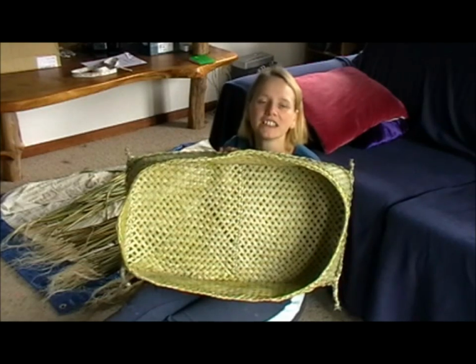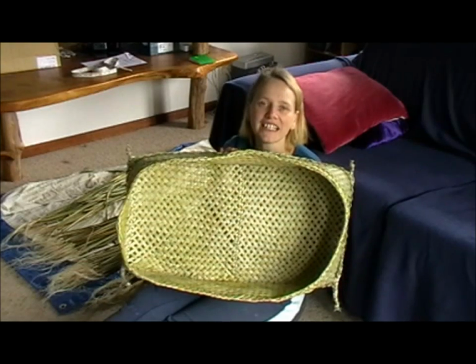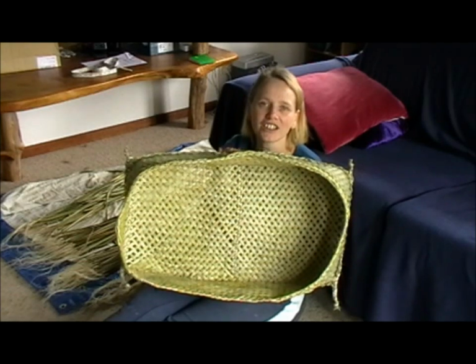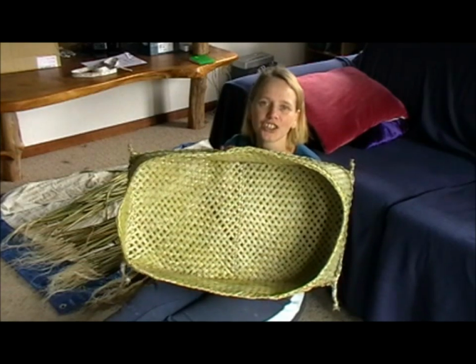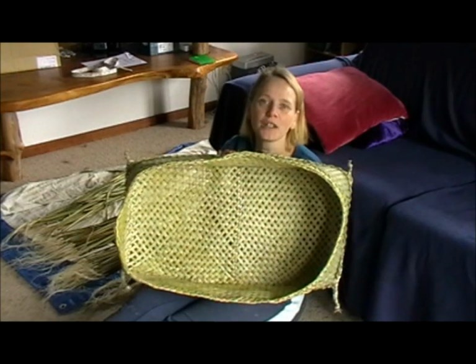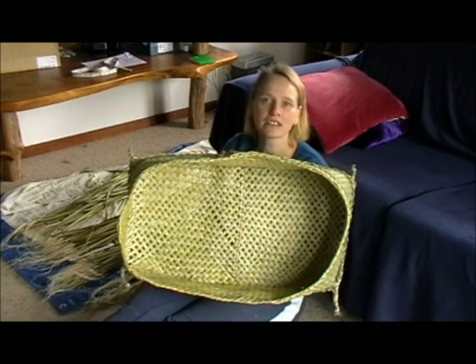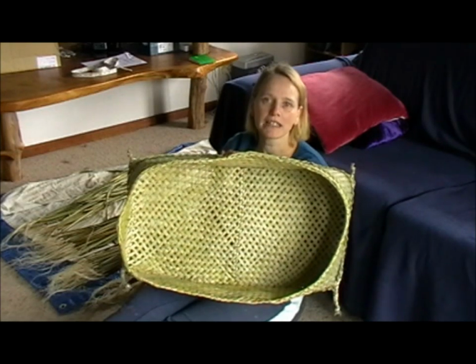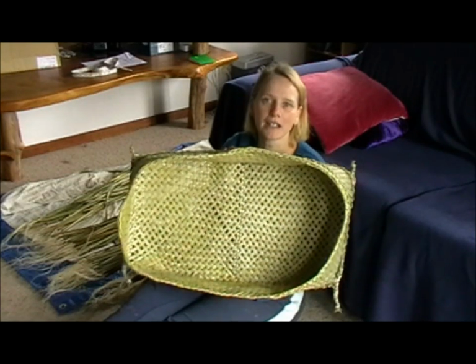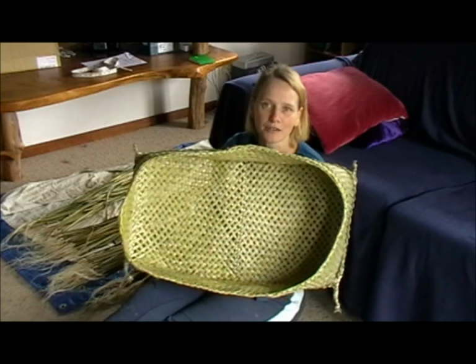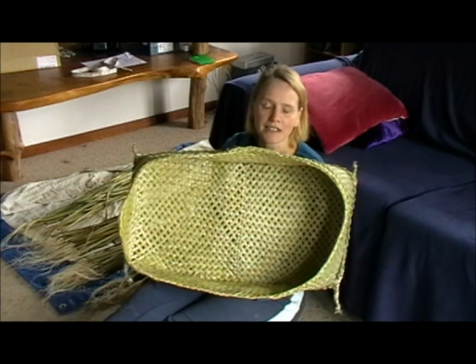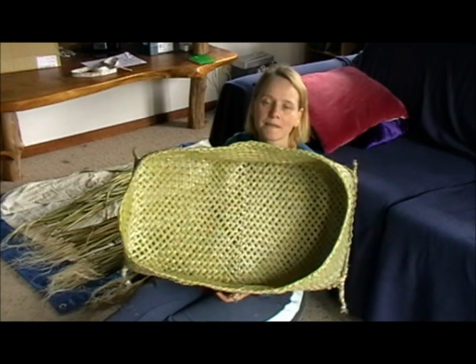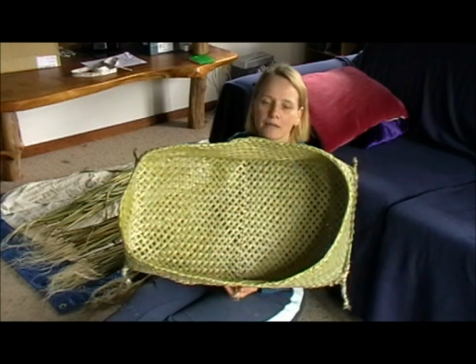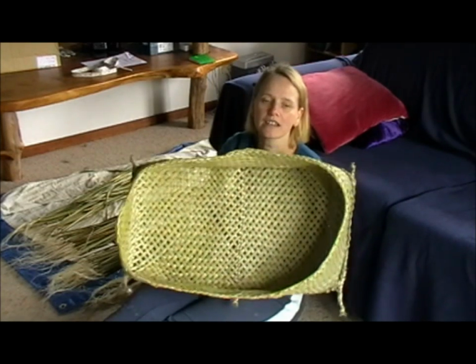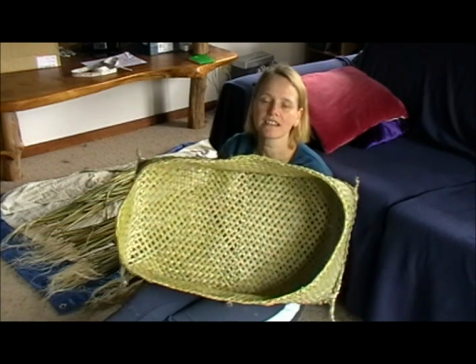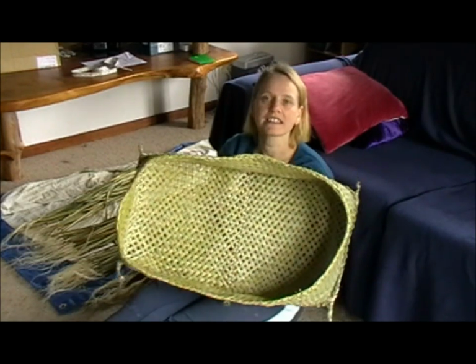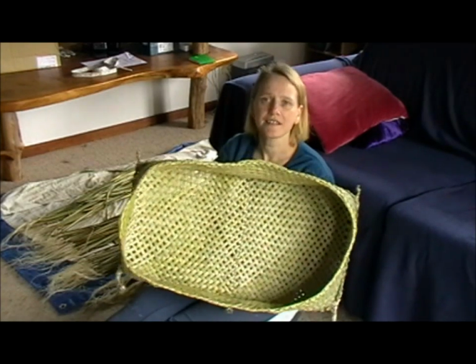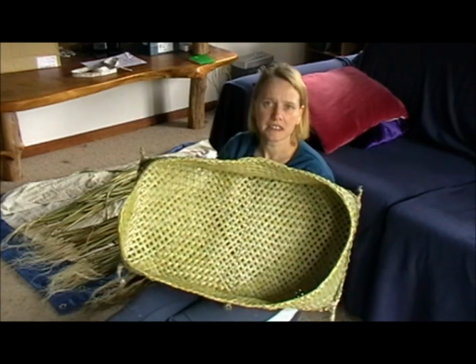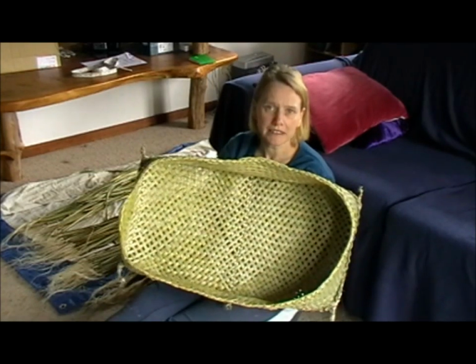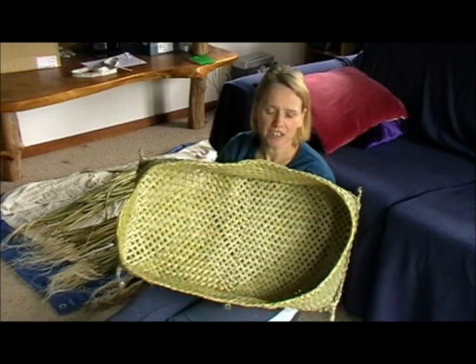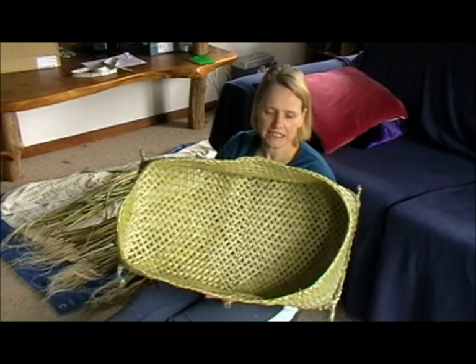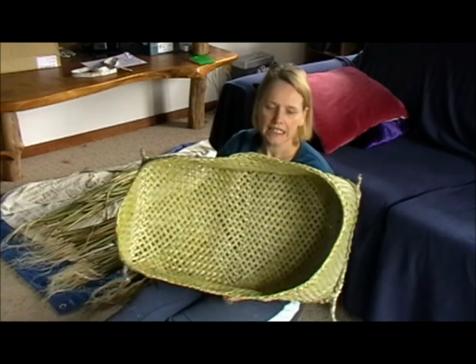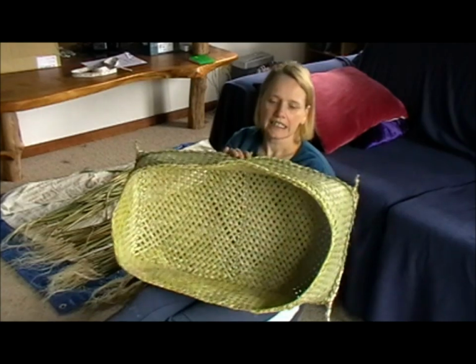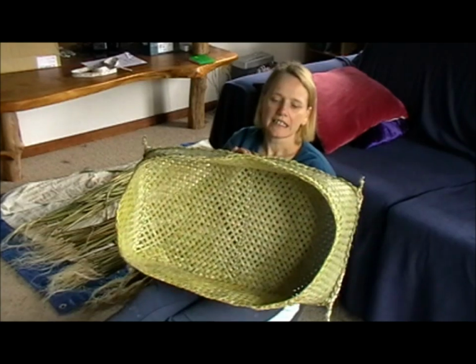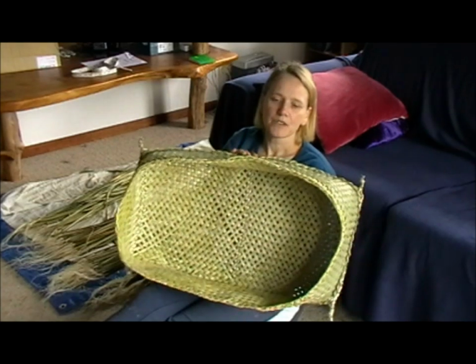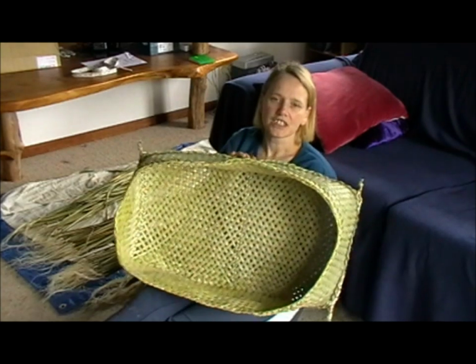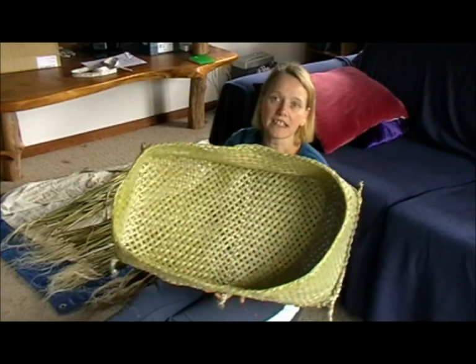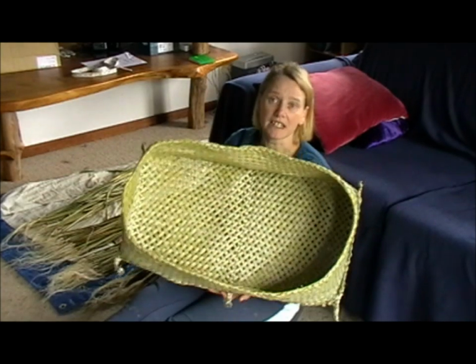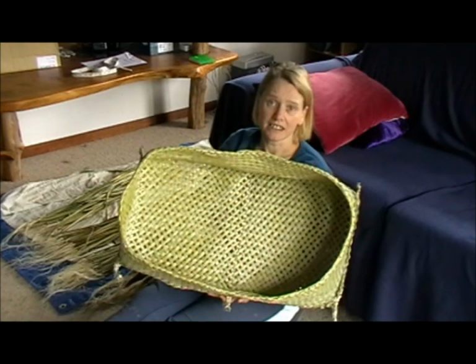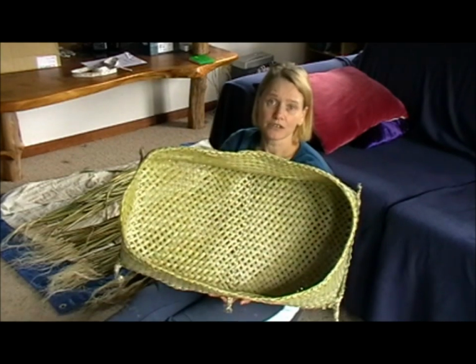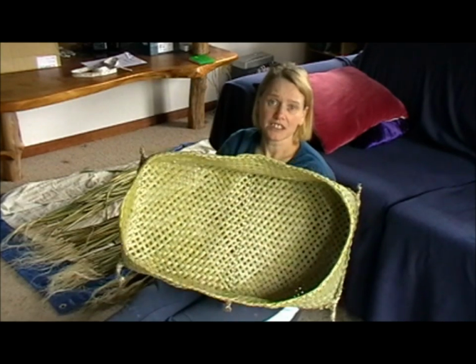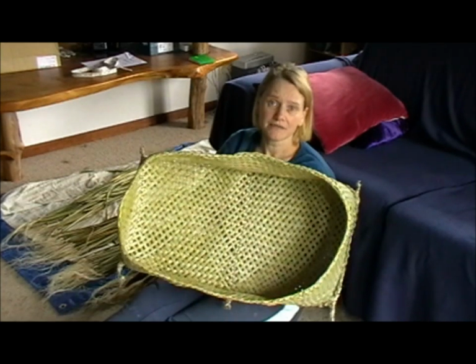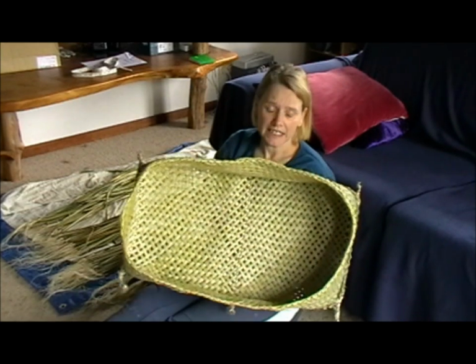Today I'm going to show you how to make a wahakura. A wahakura is a safe sleeping device which is made of harakiki when you see the flags.